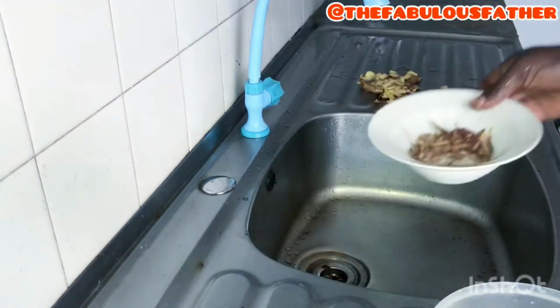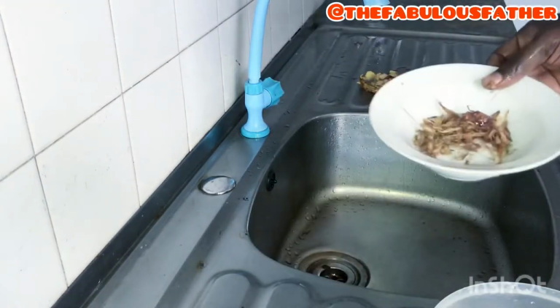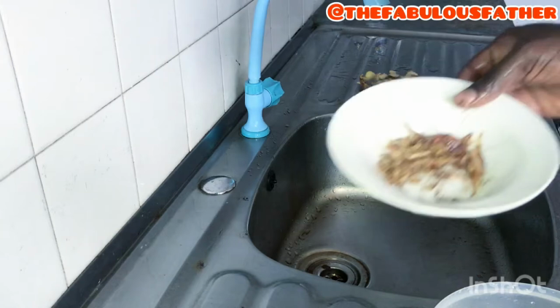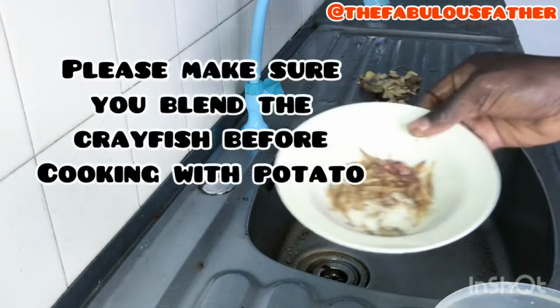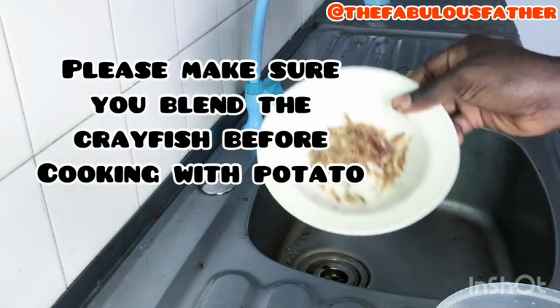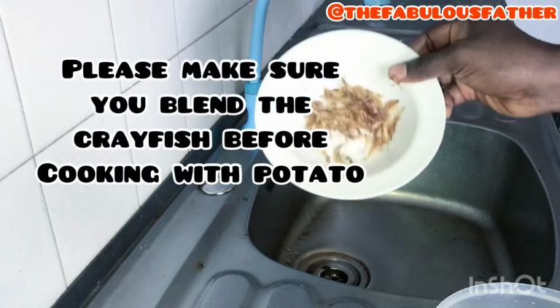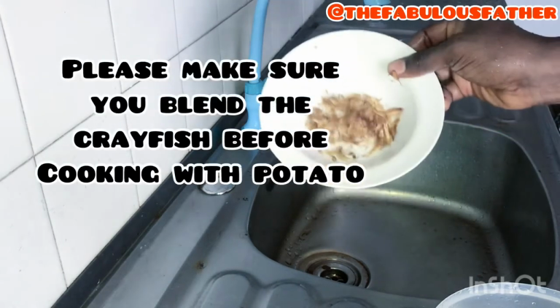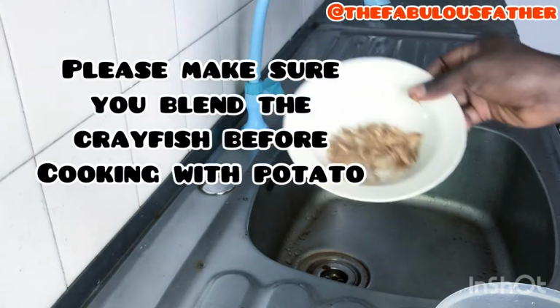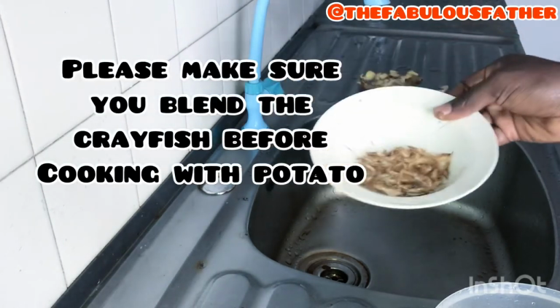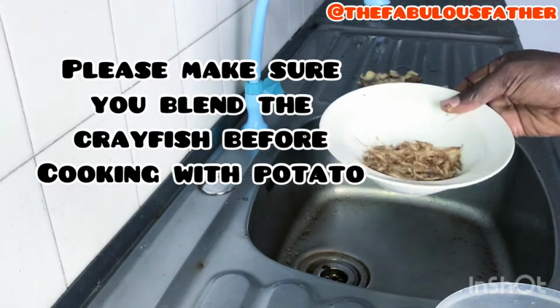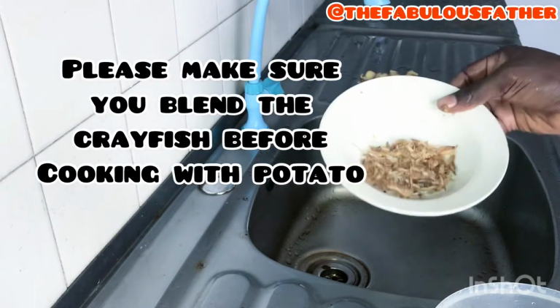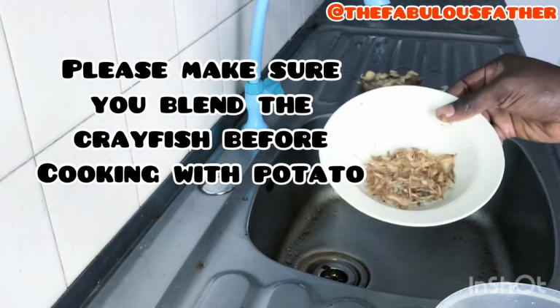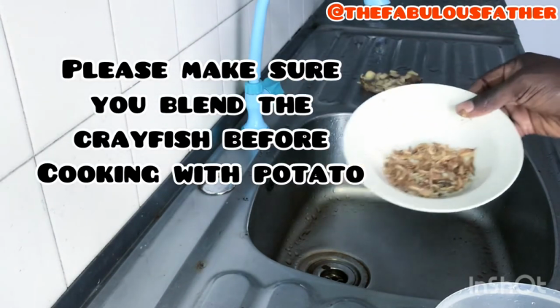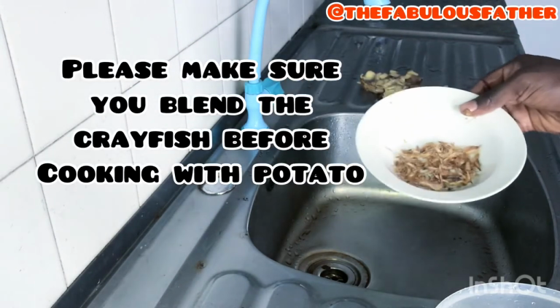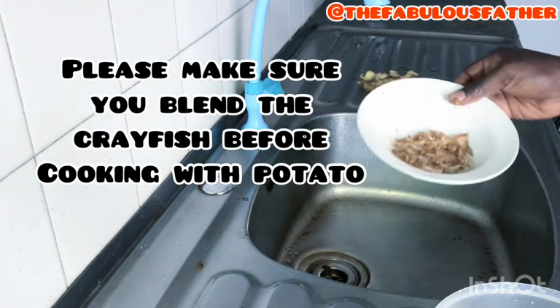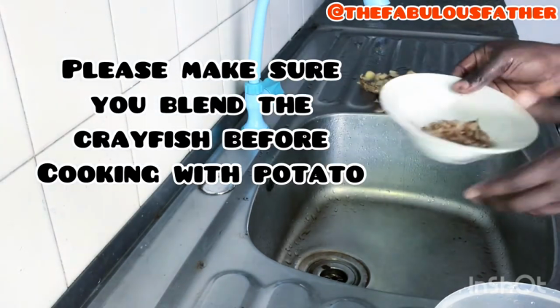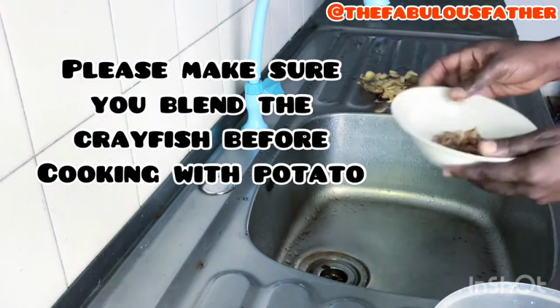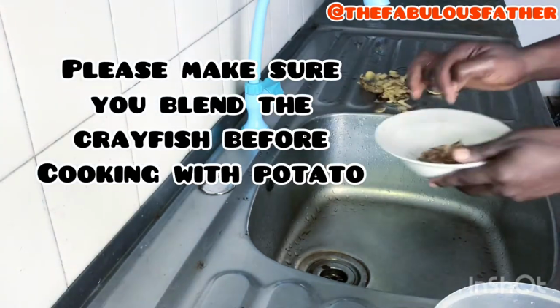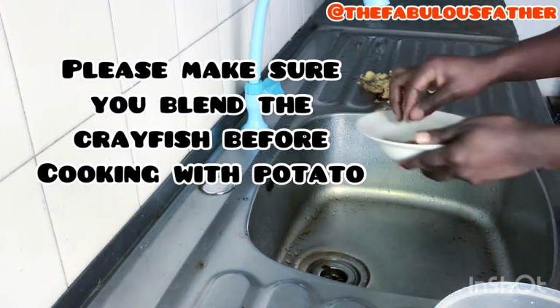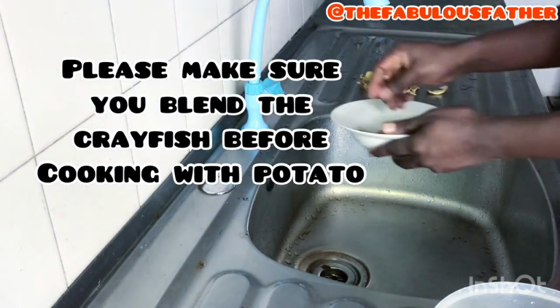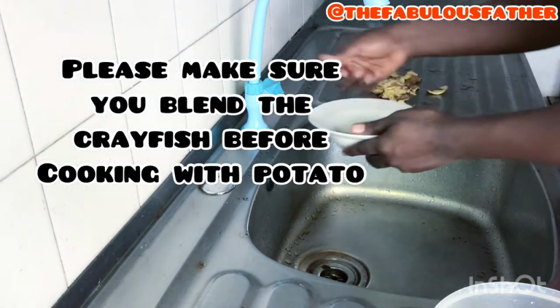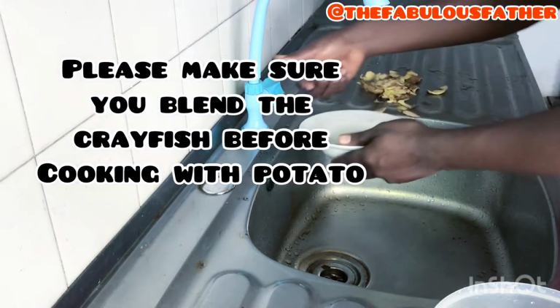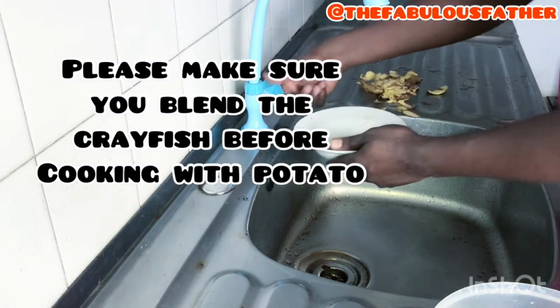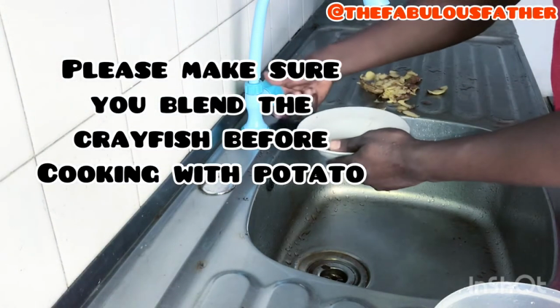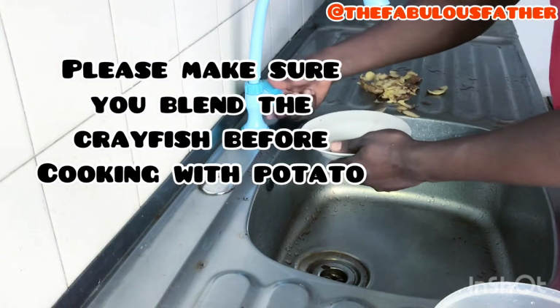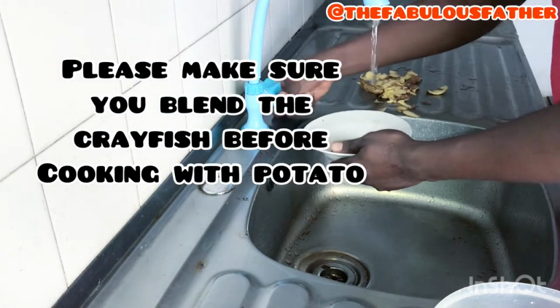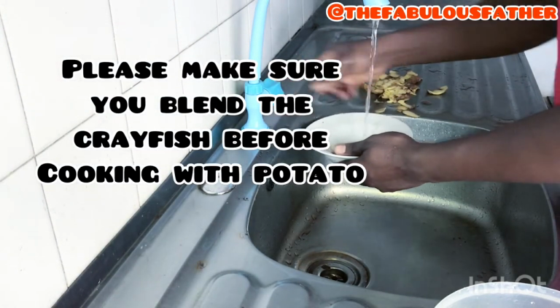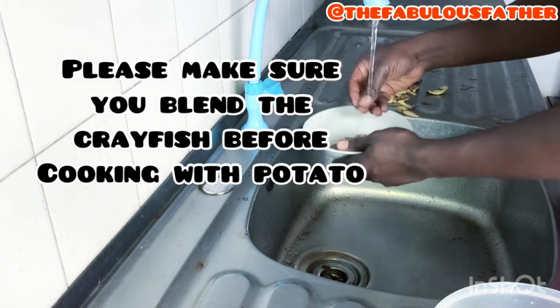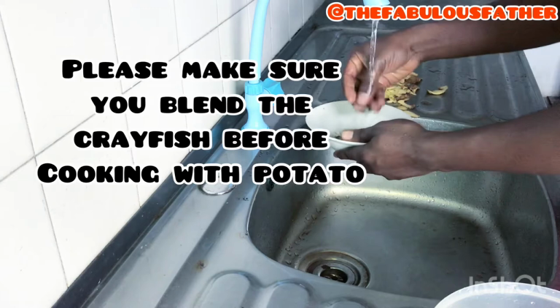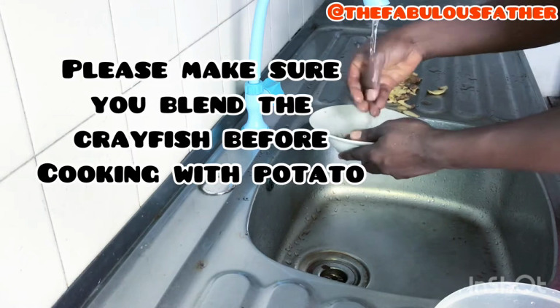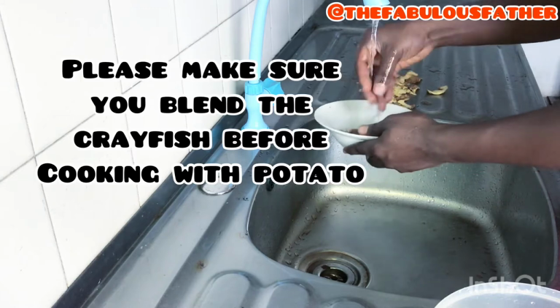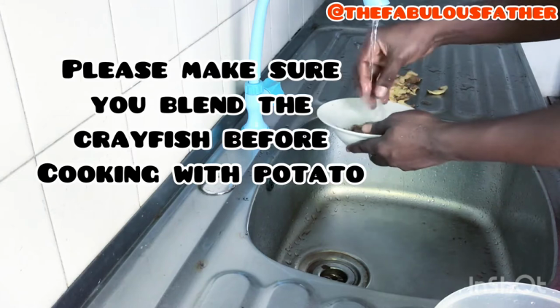Actually, I'll just rinse the crayfish and add it like that. I believe it will be soft enough.